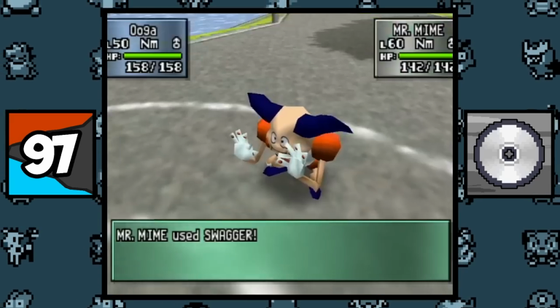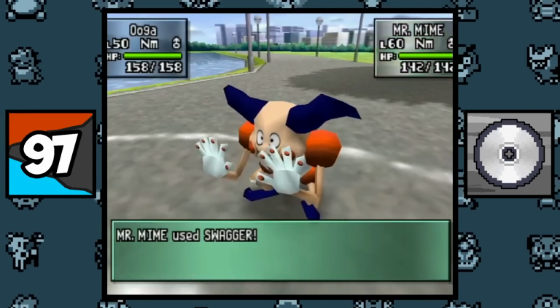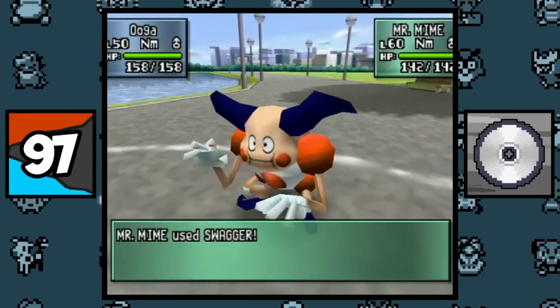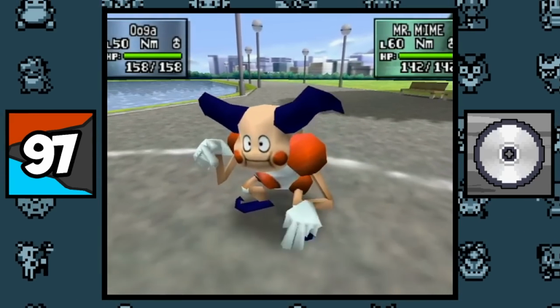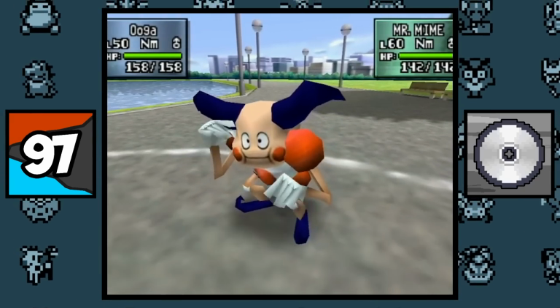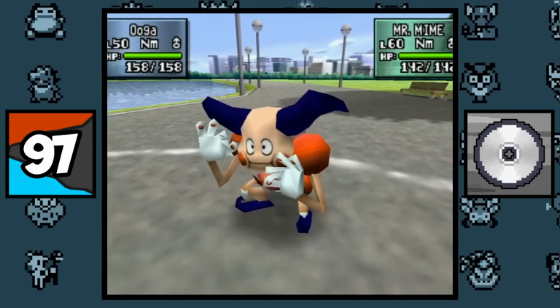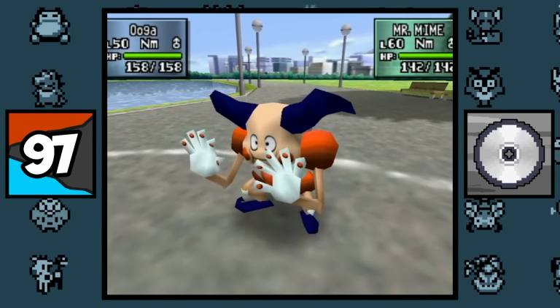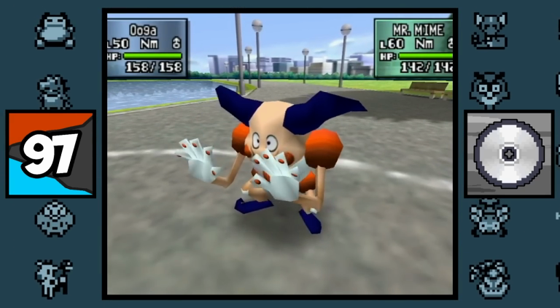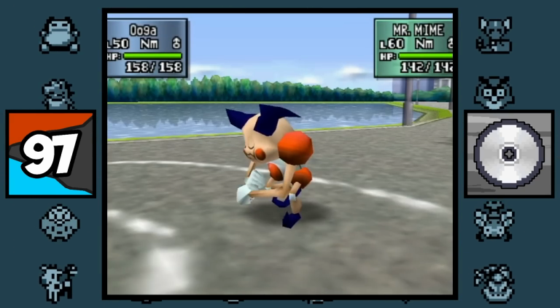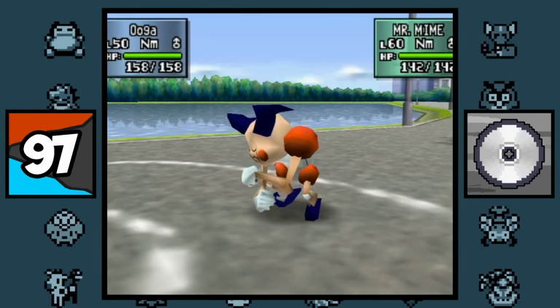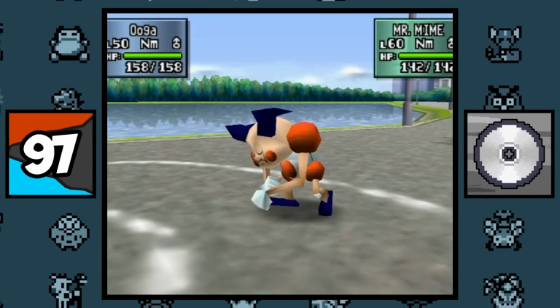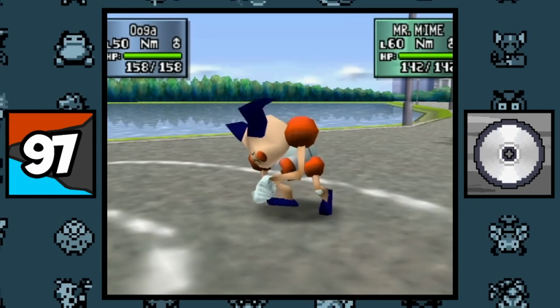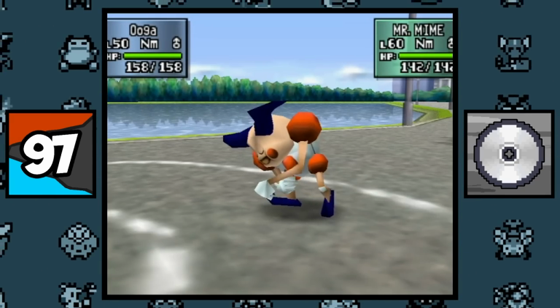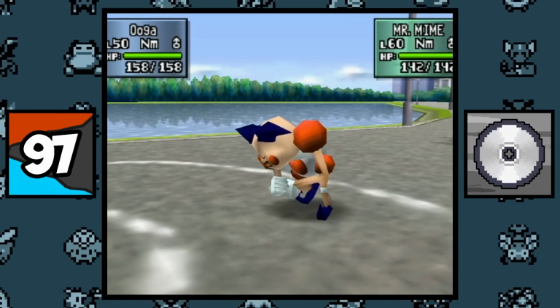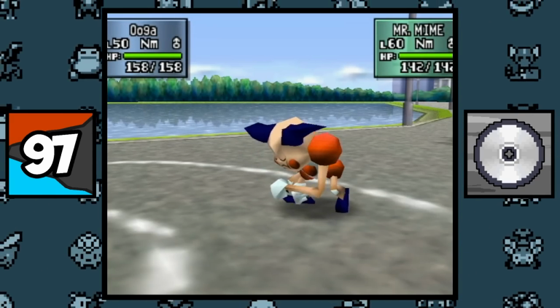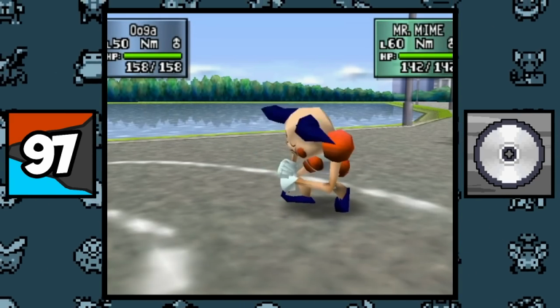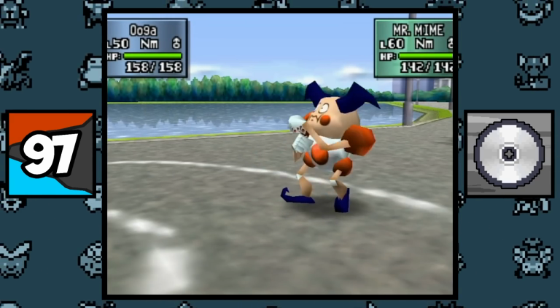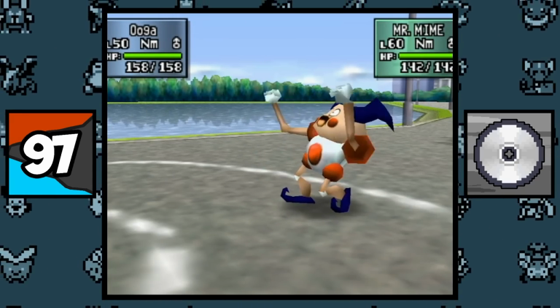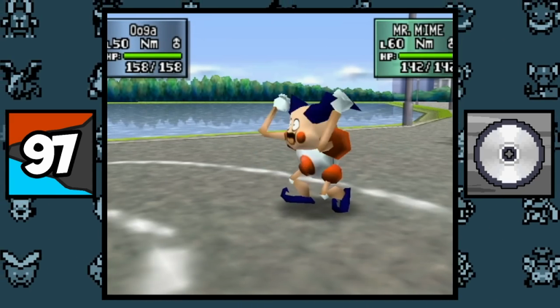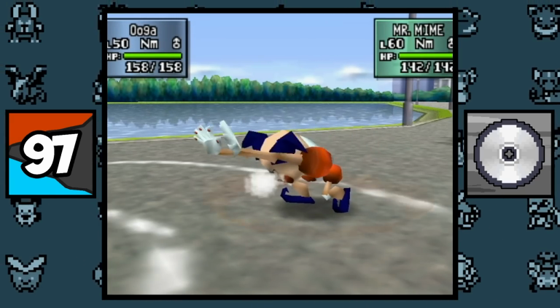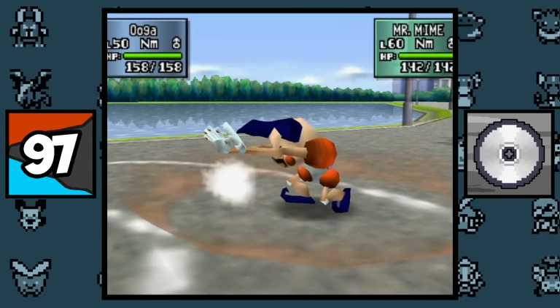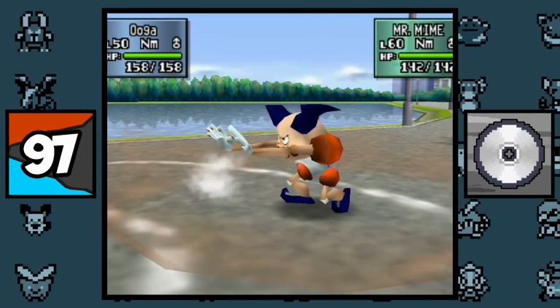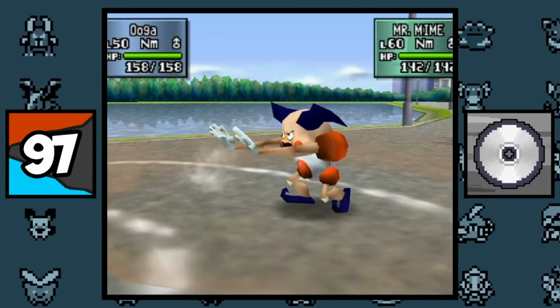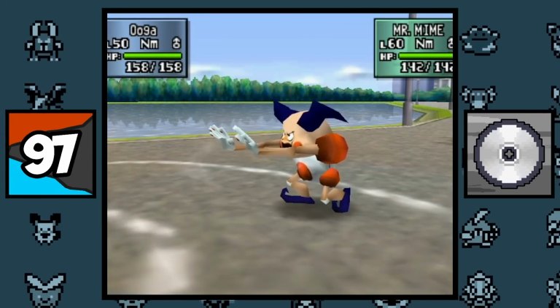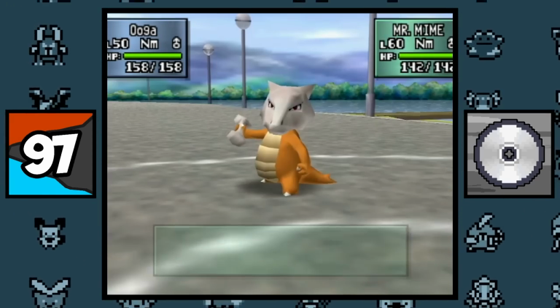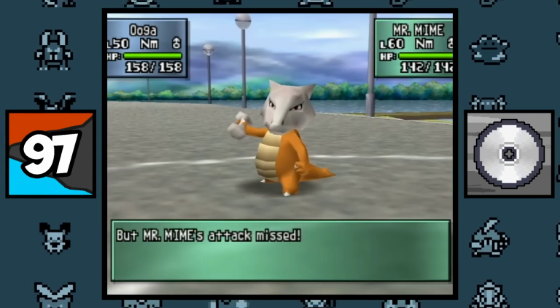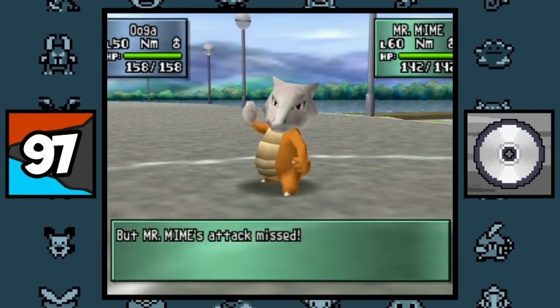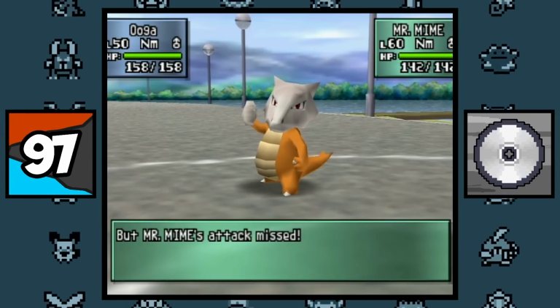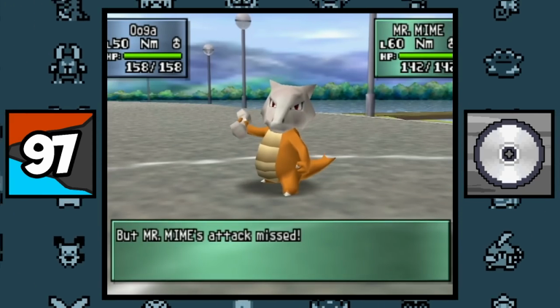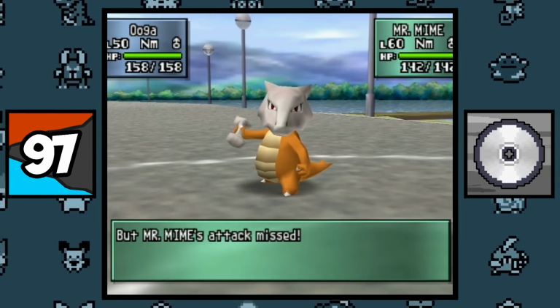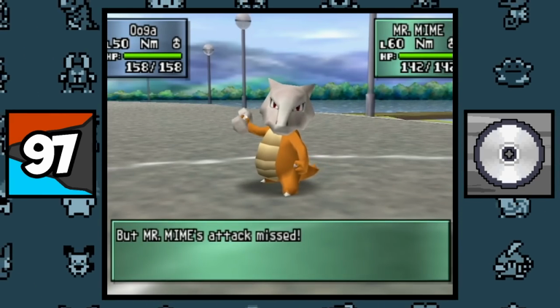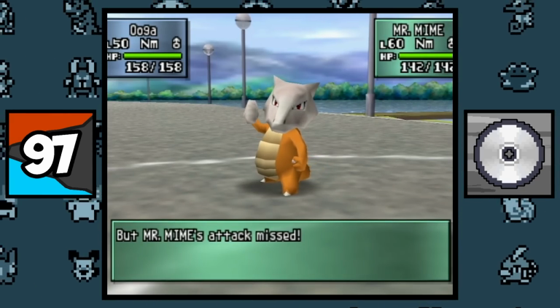In Pokemon Stadium 2, Swagger always misses if the opponent has plus 6 Attack, which is kind of unfortunate.